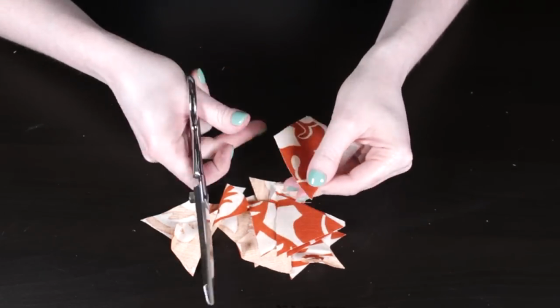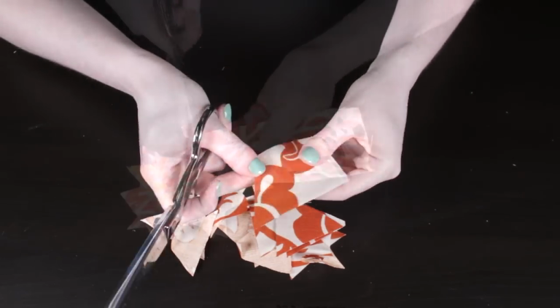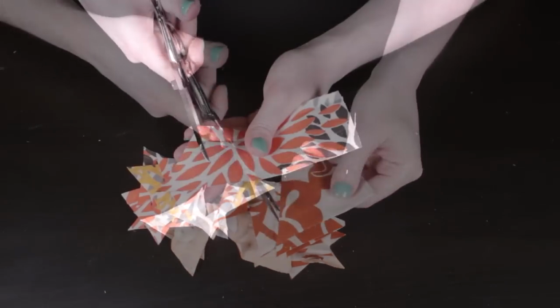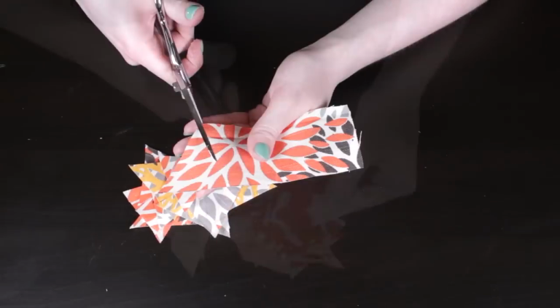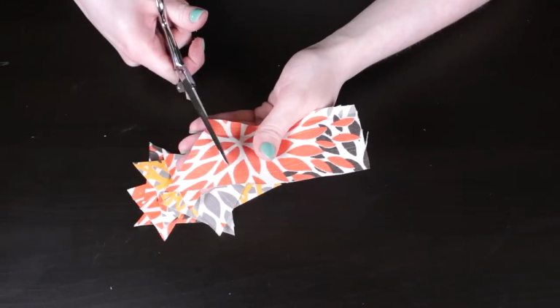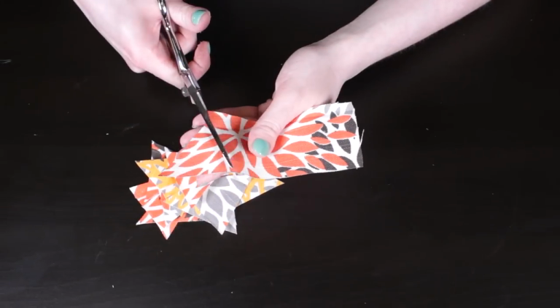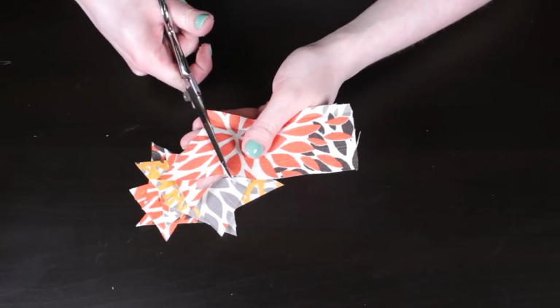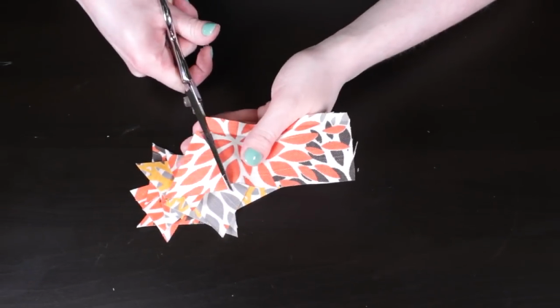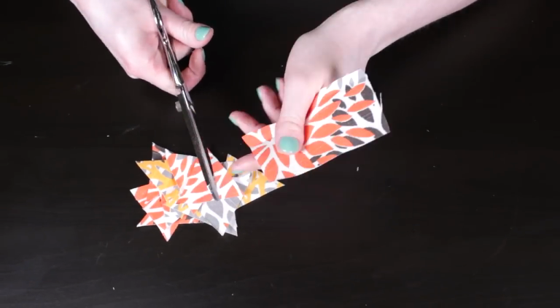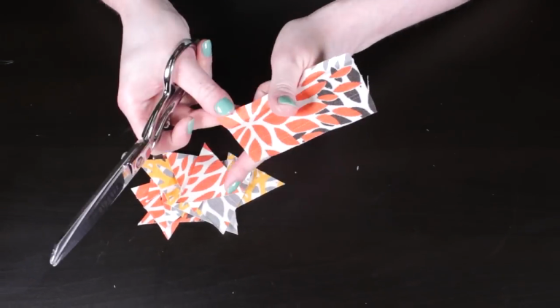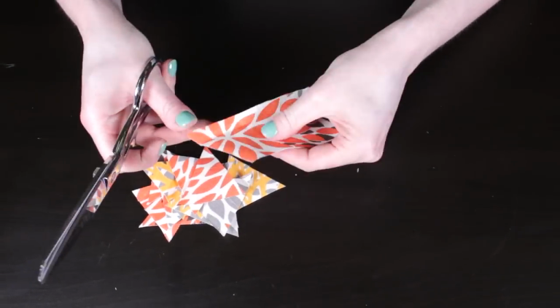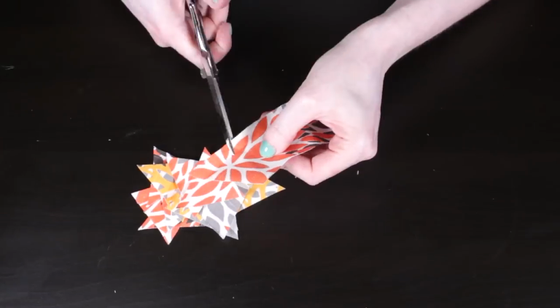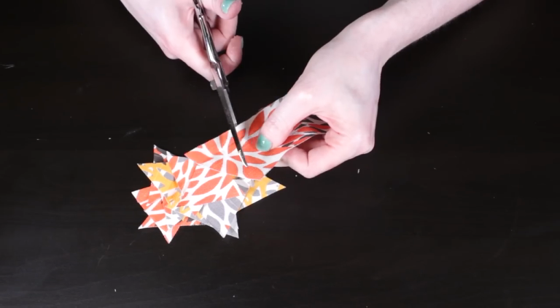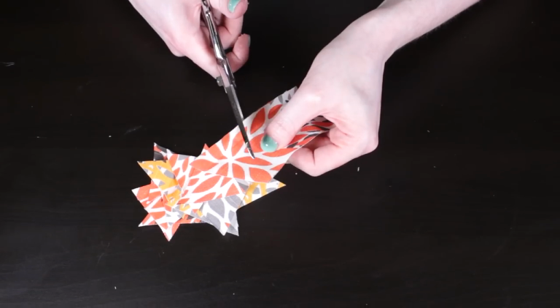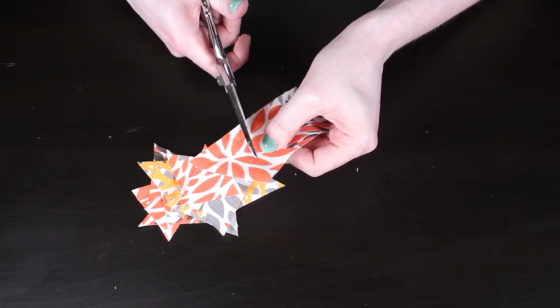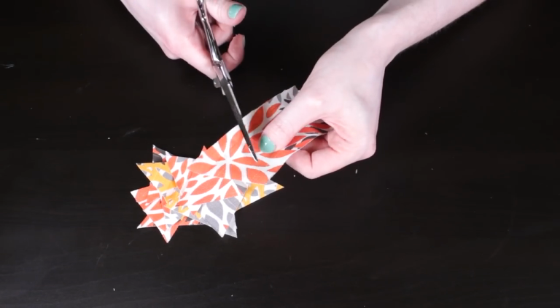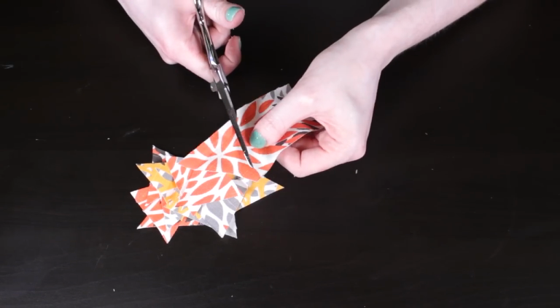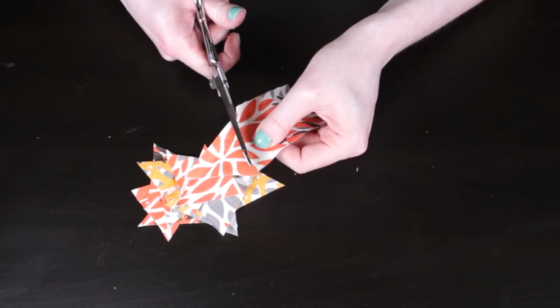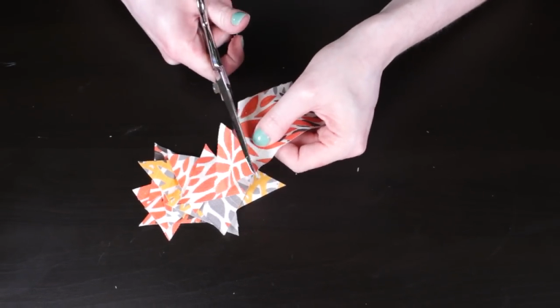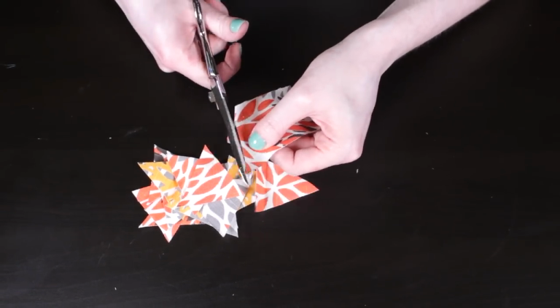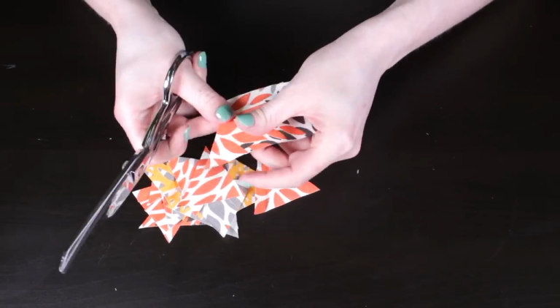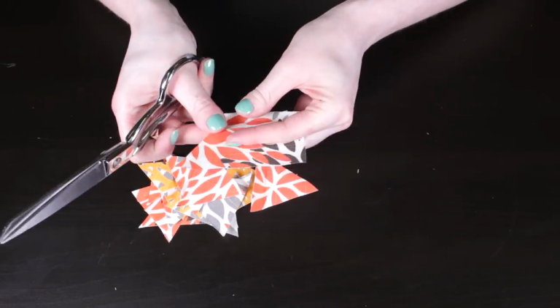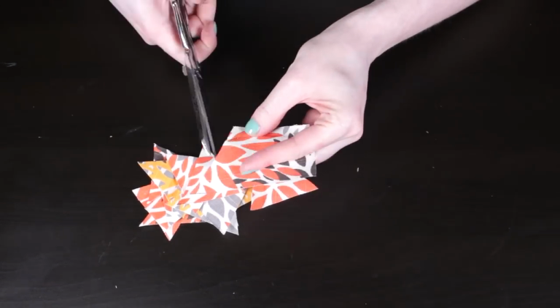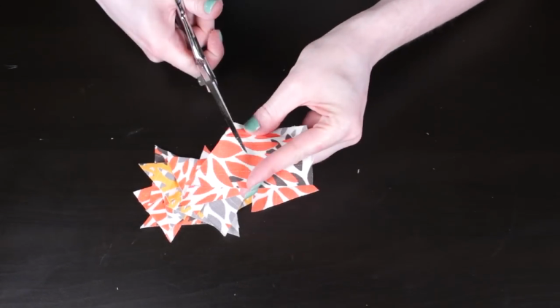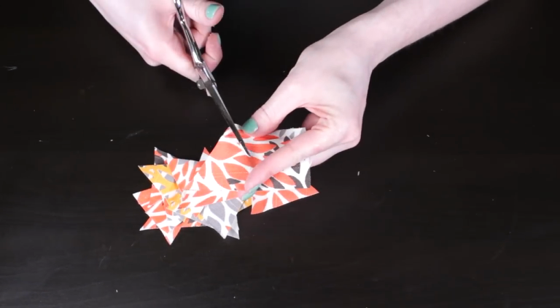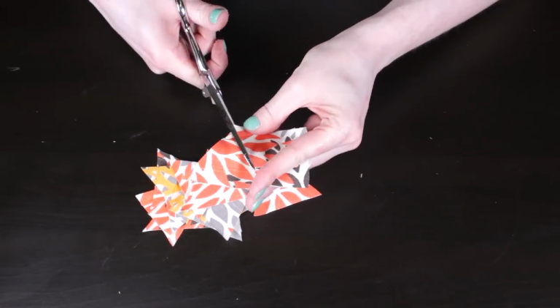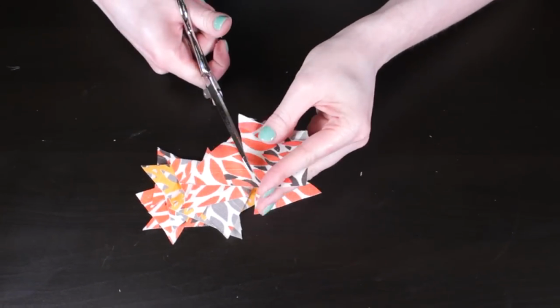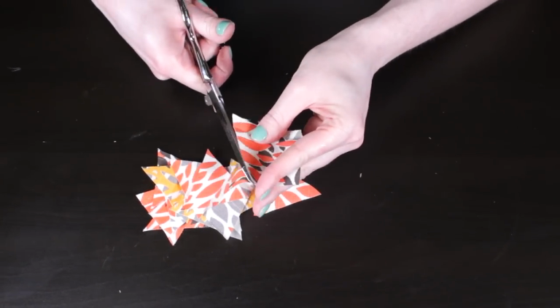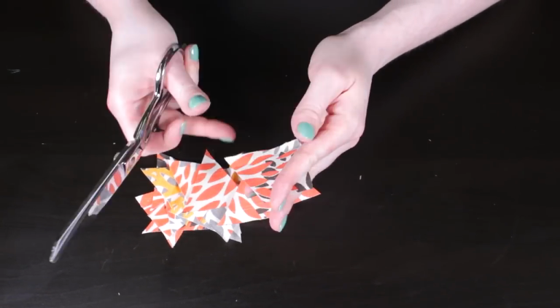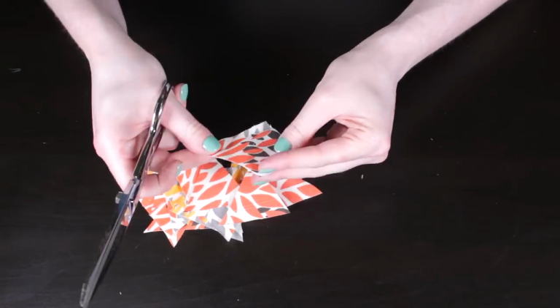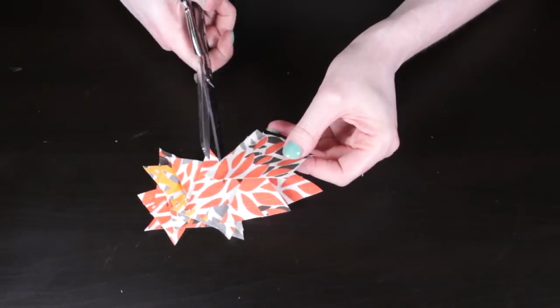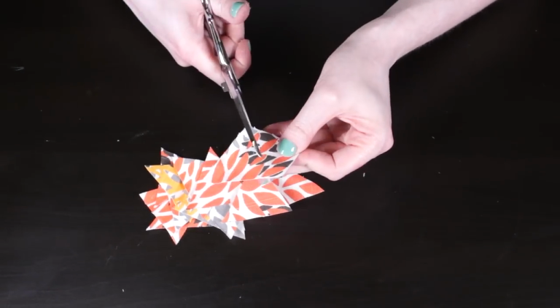If you have a larger, flat surface, you could also use a single large piece of fabric instead of layering smaller pieces.